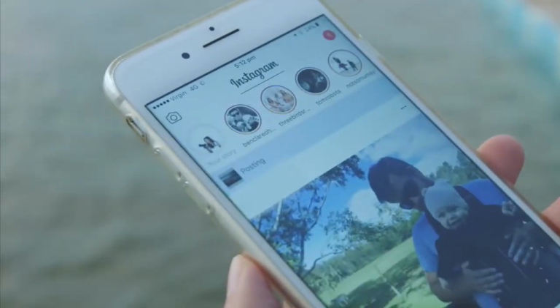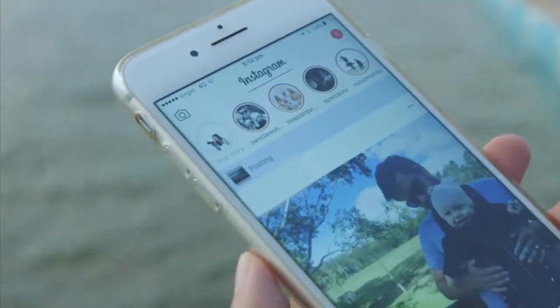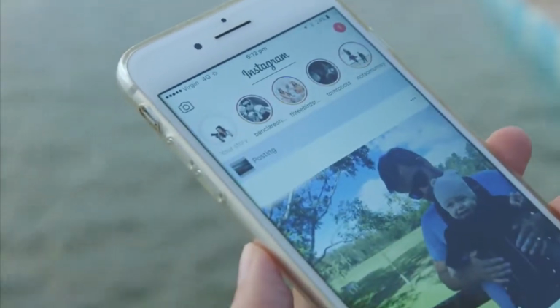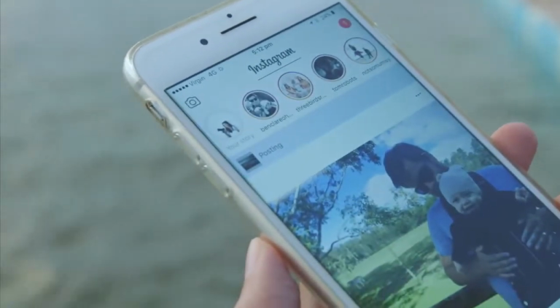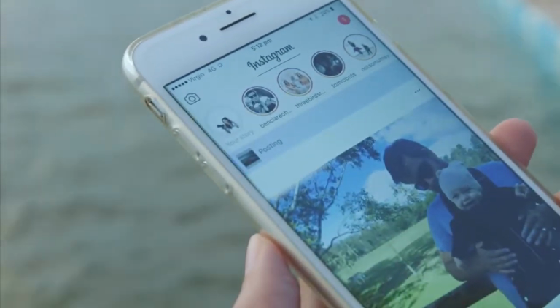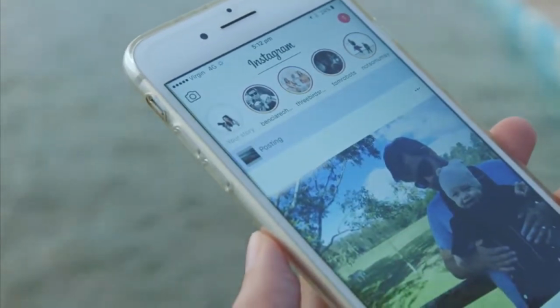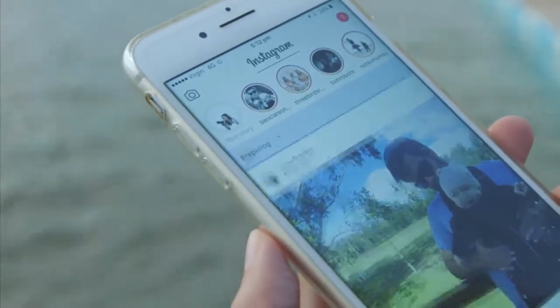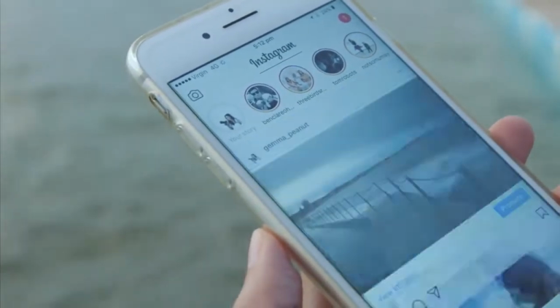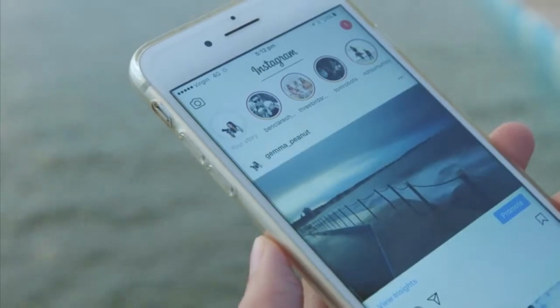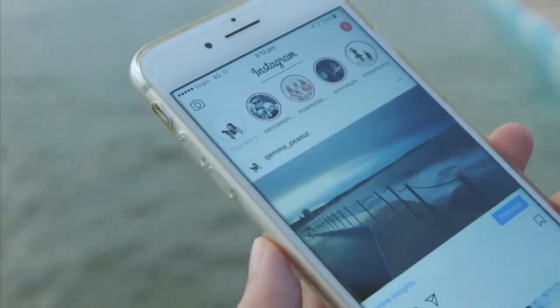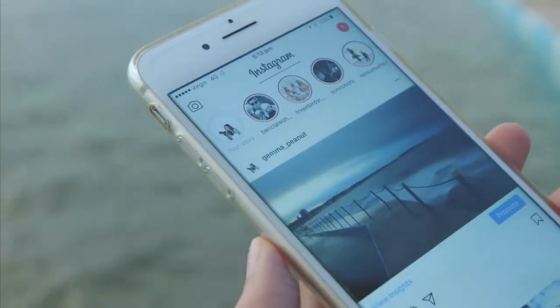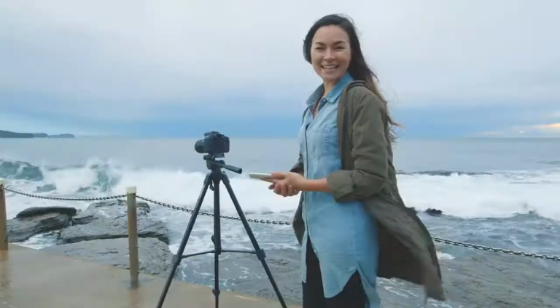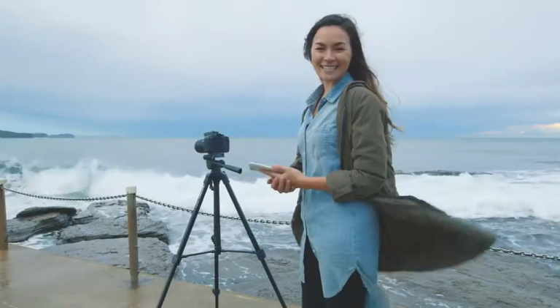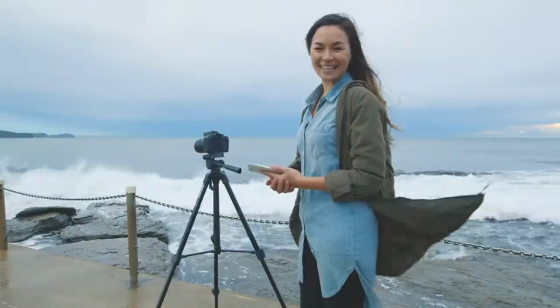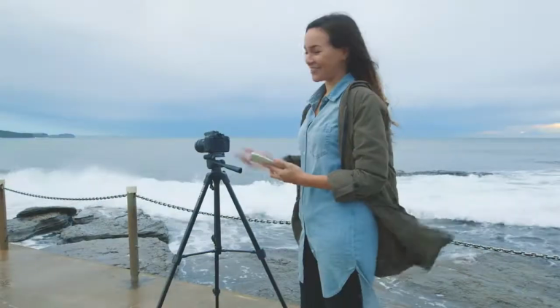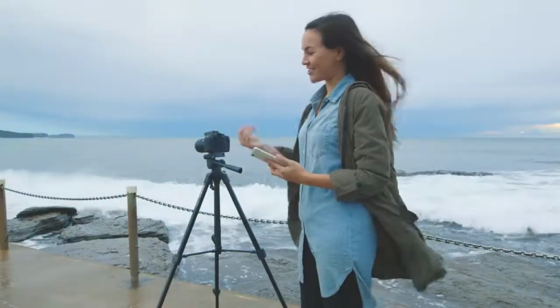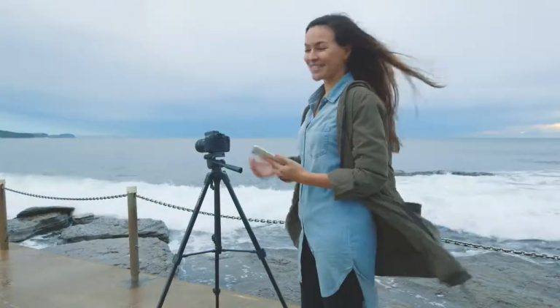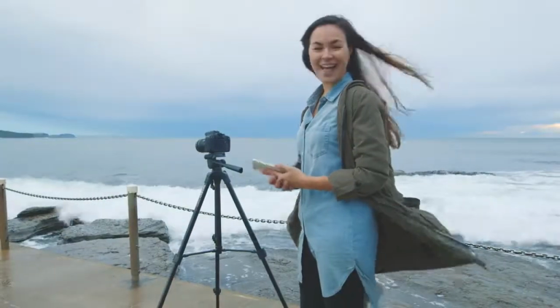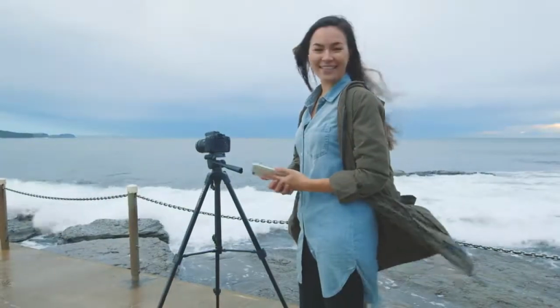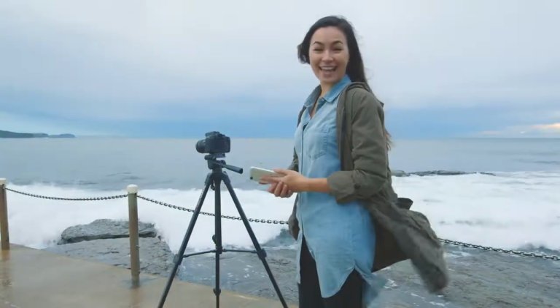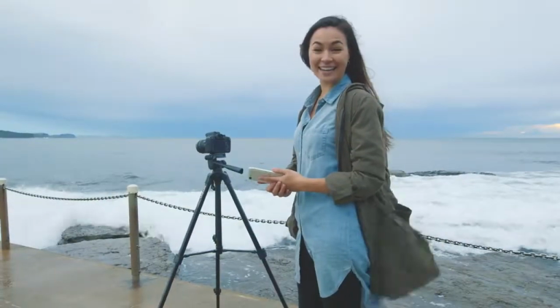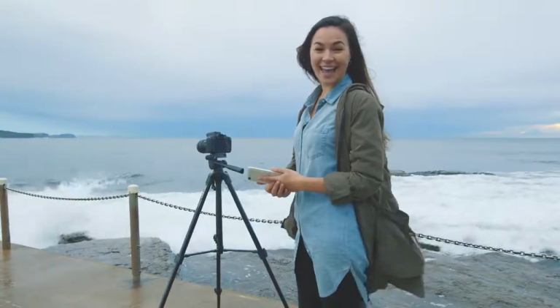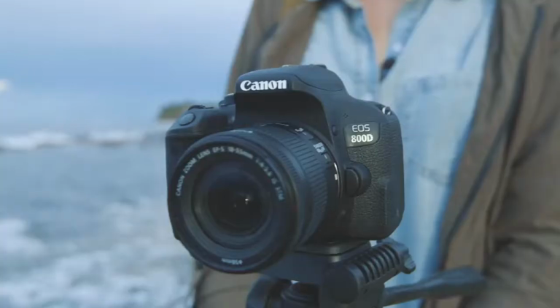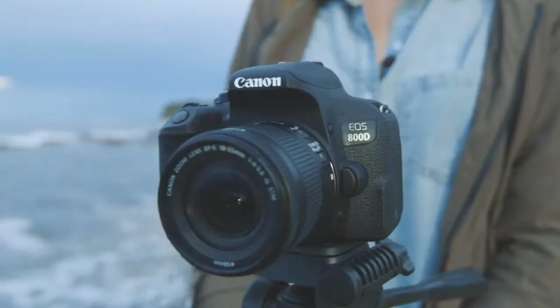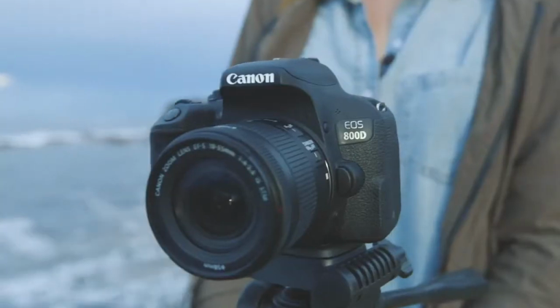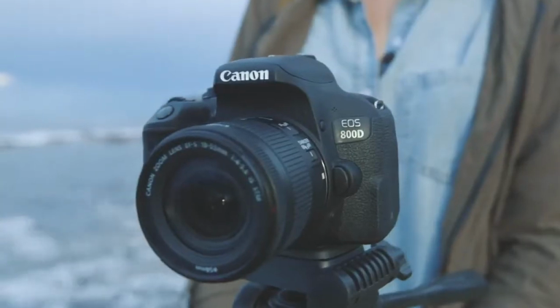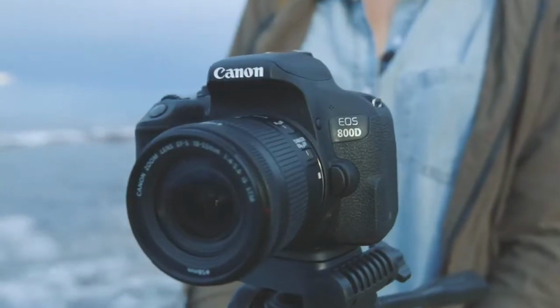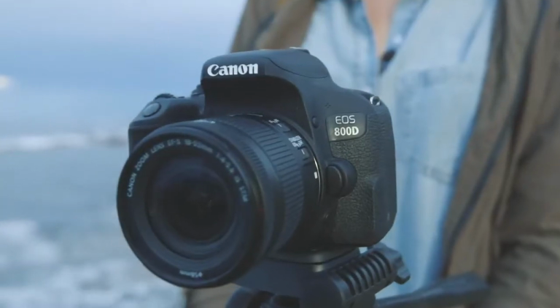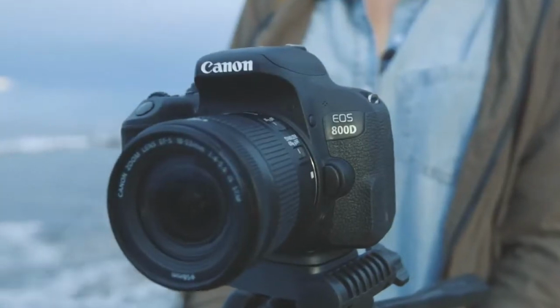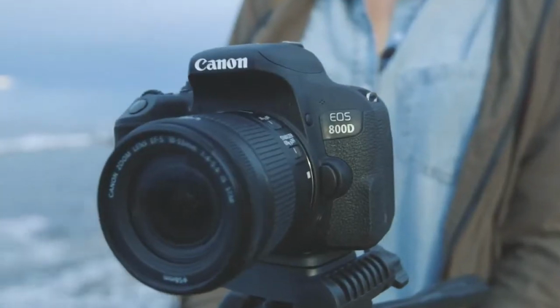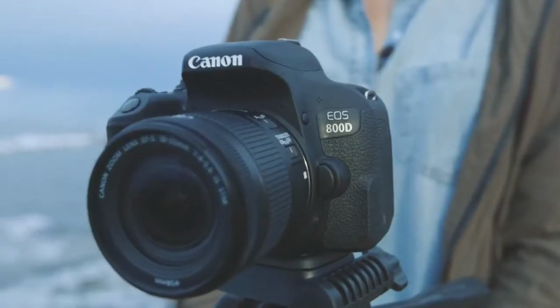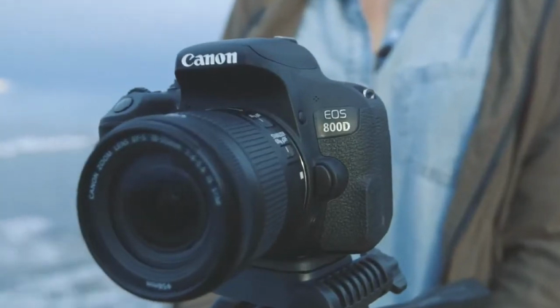And there you have it — quick and easy, just like the Canon 800D. Bye!